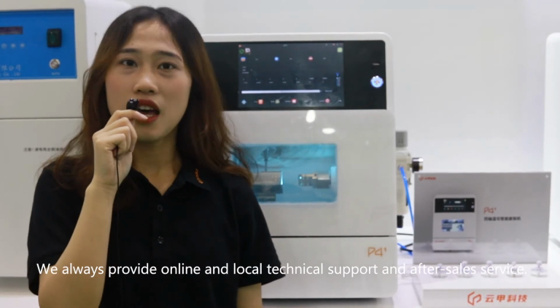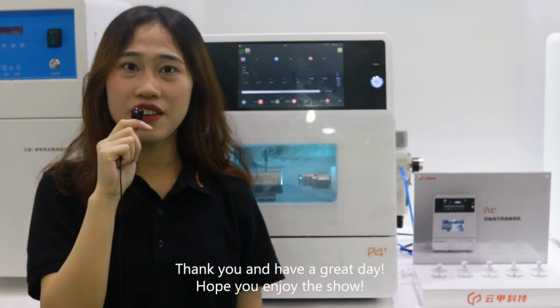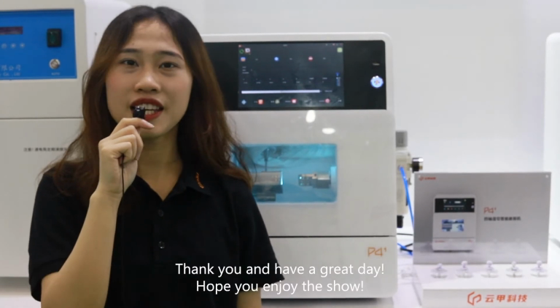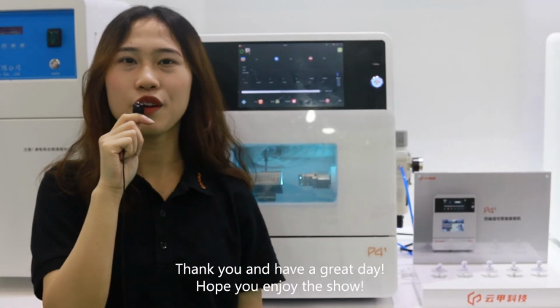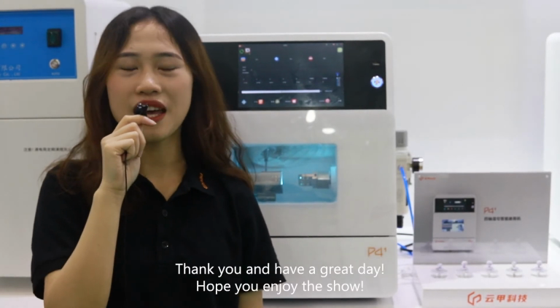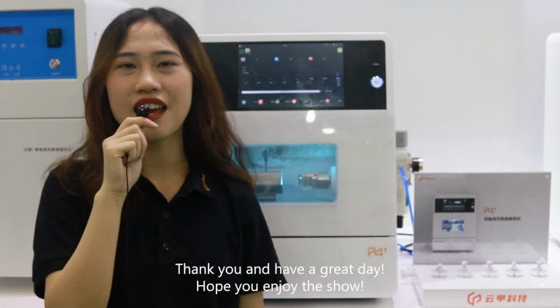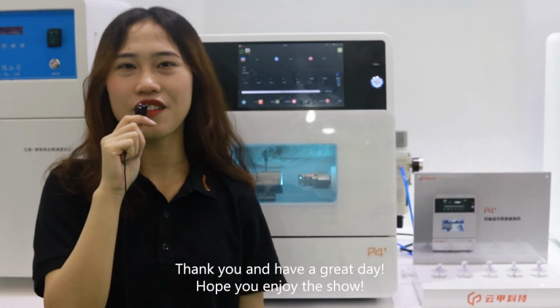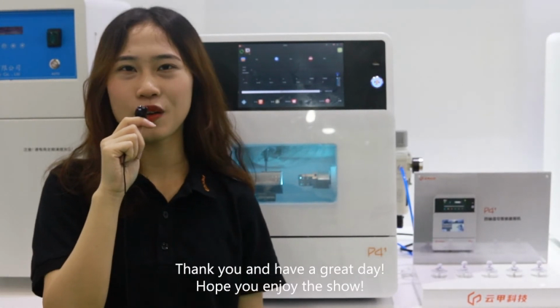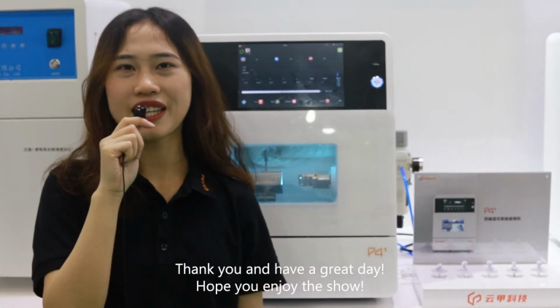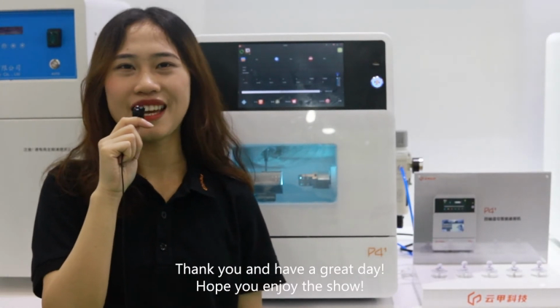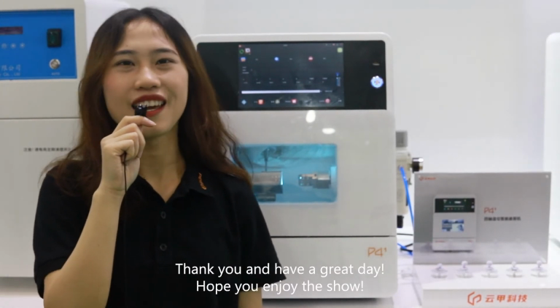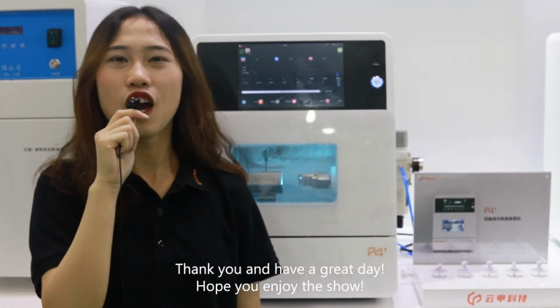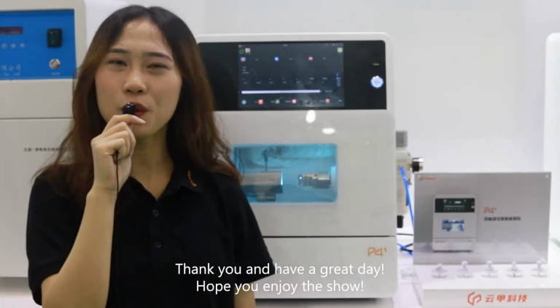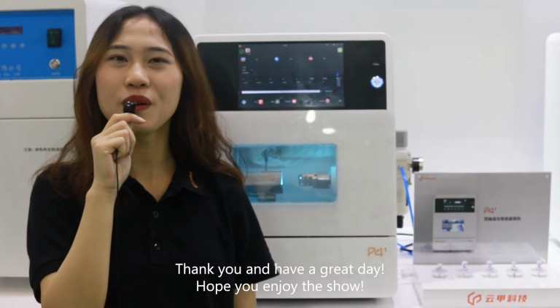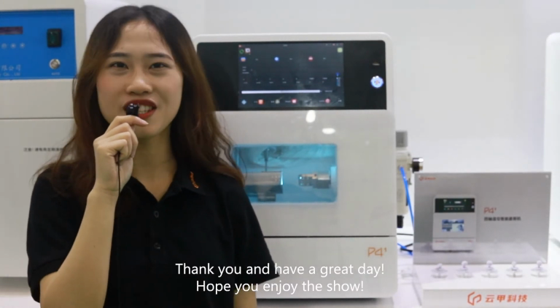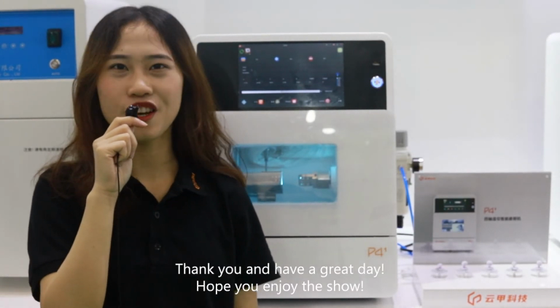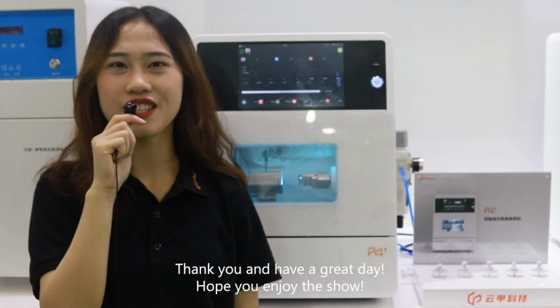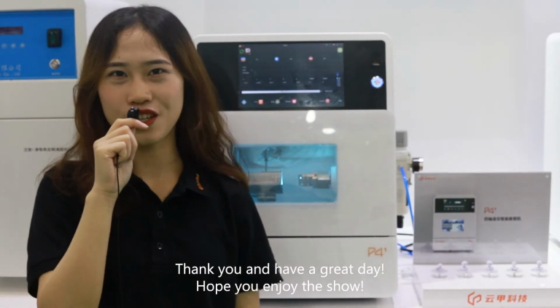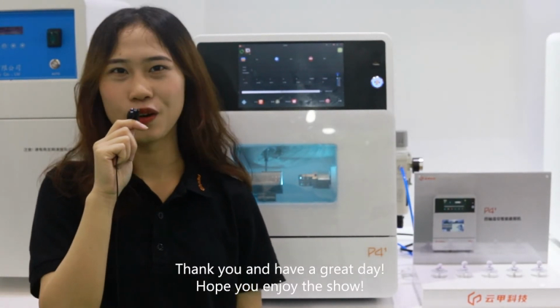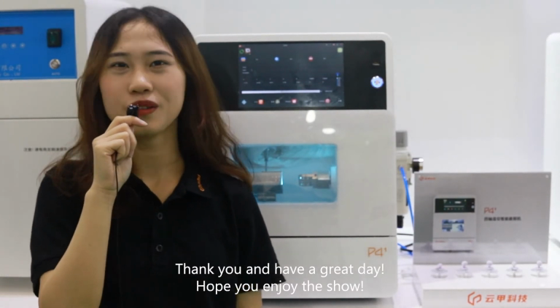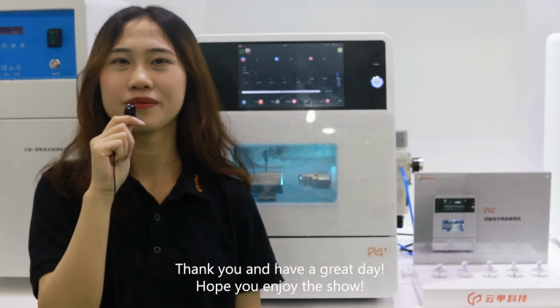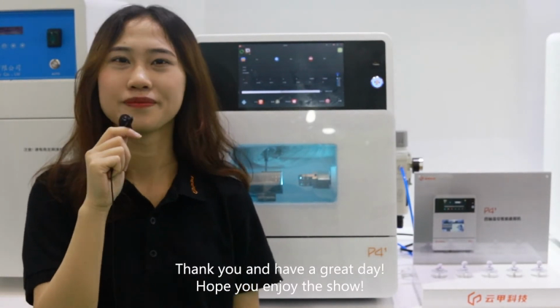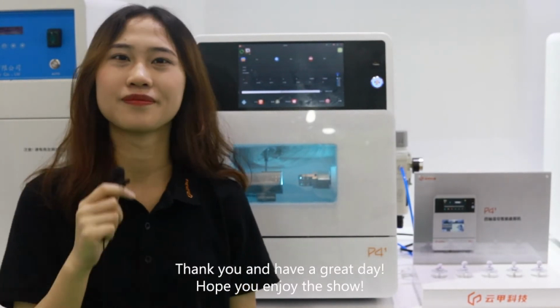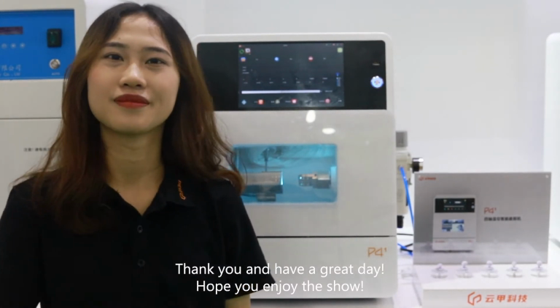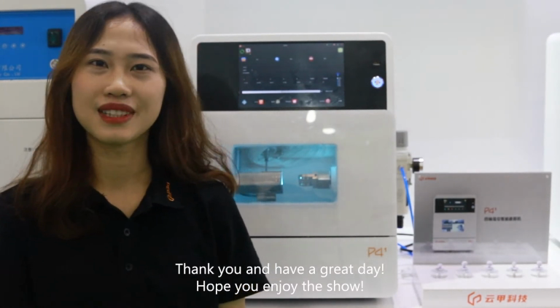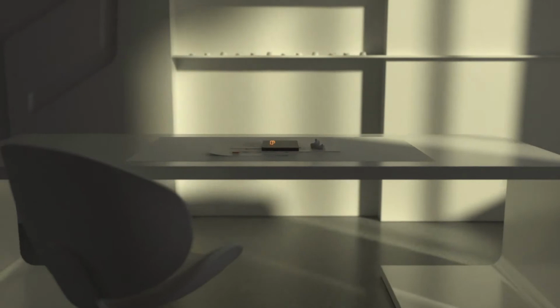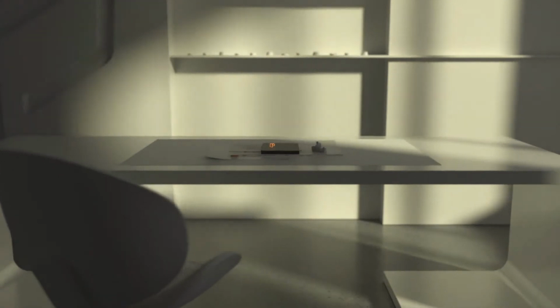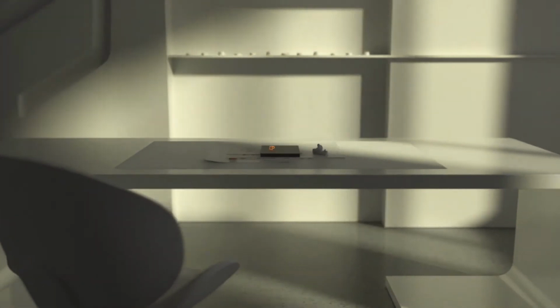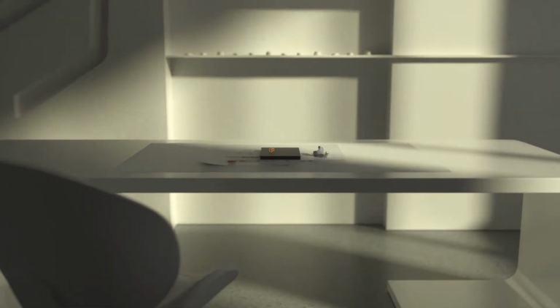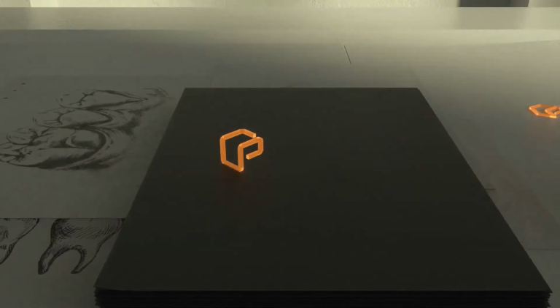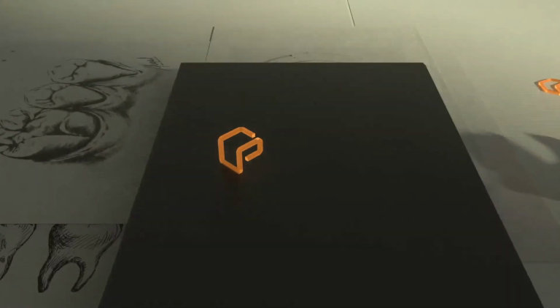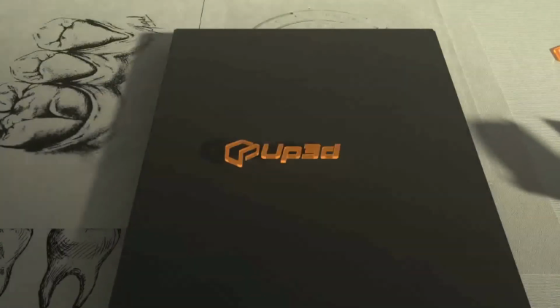Thank you and have a great day. Hope you enjoy the show. Bye bye.